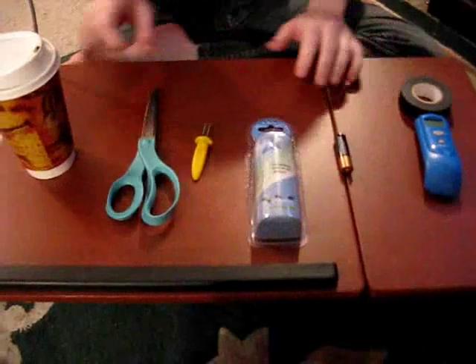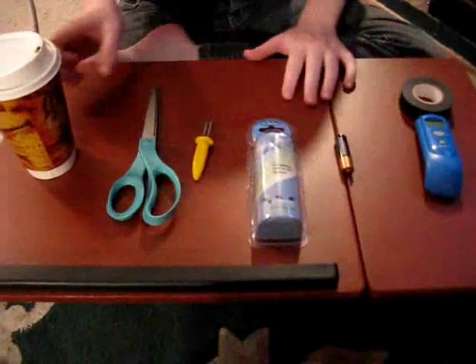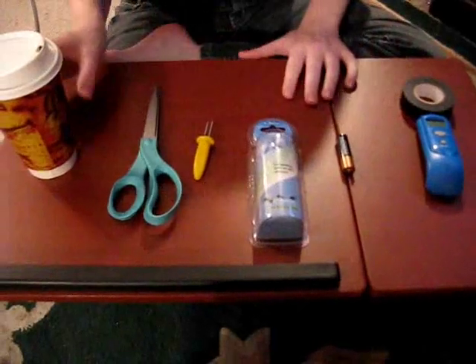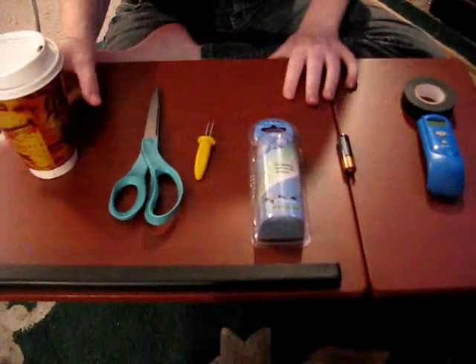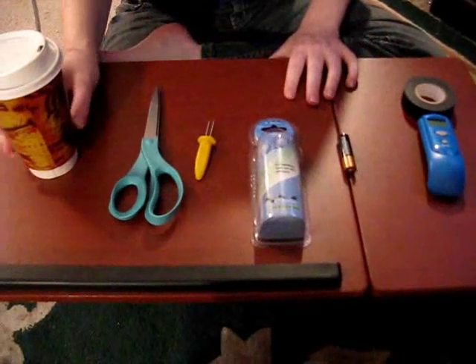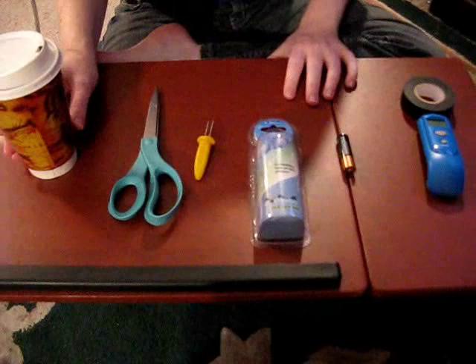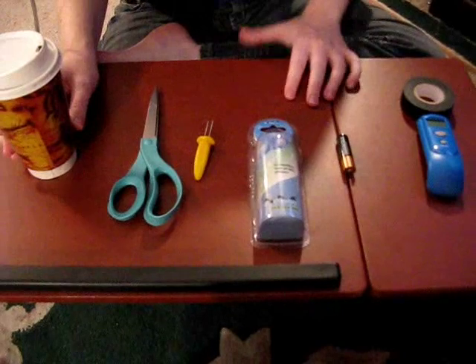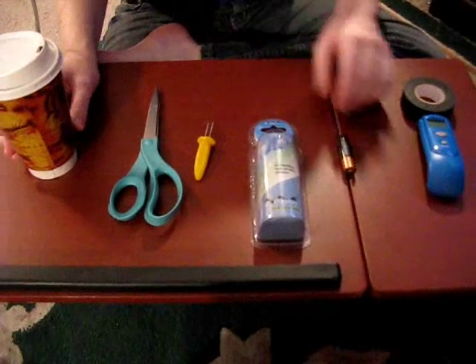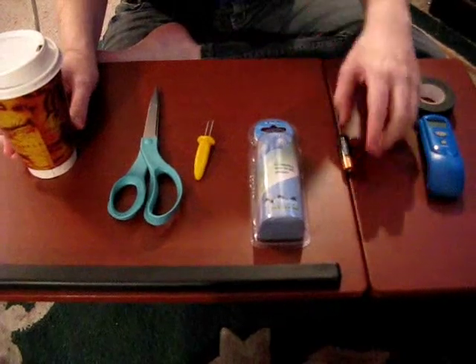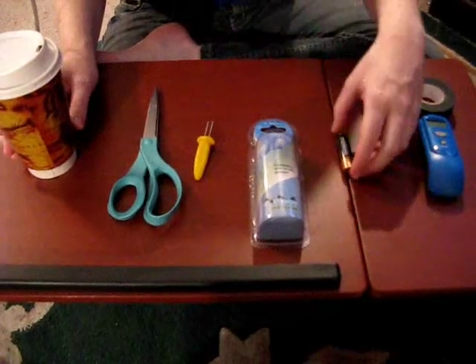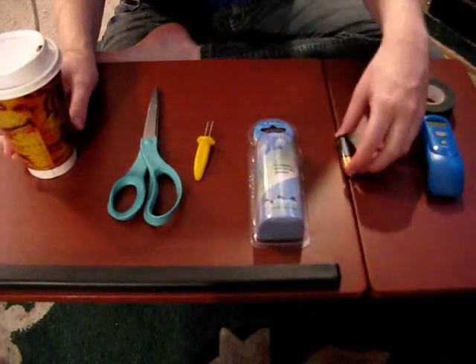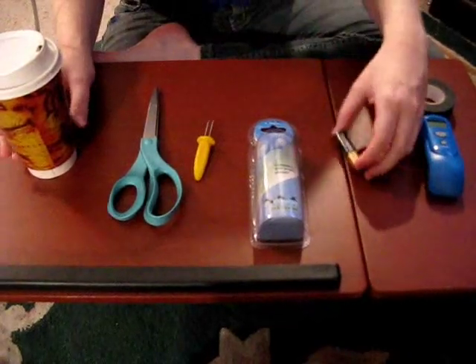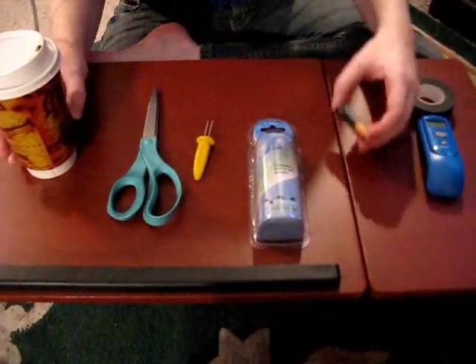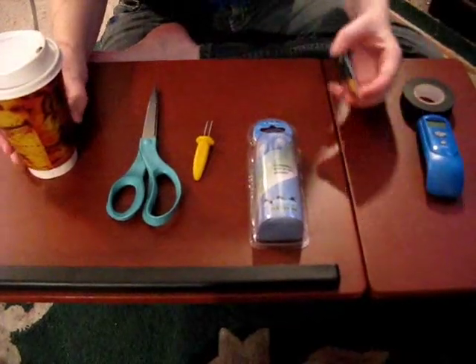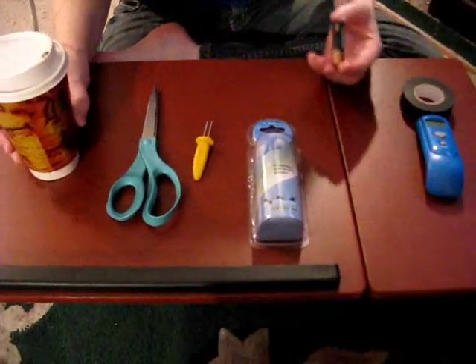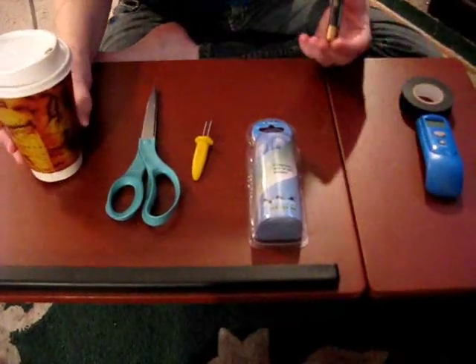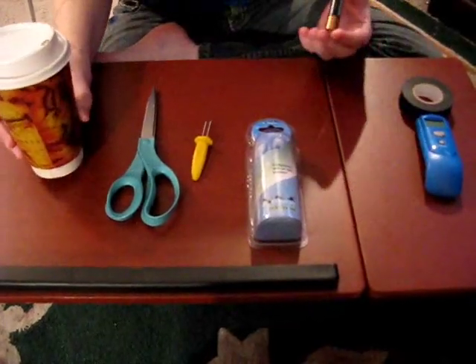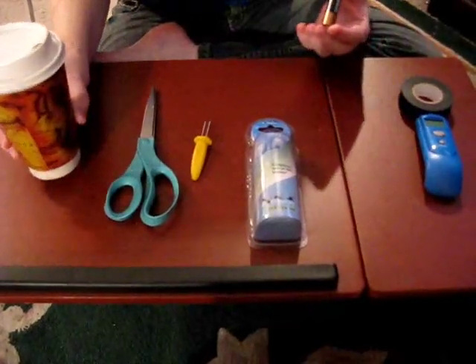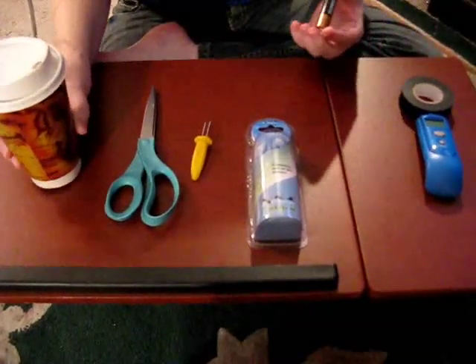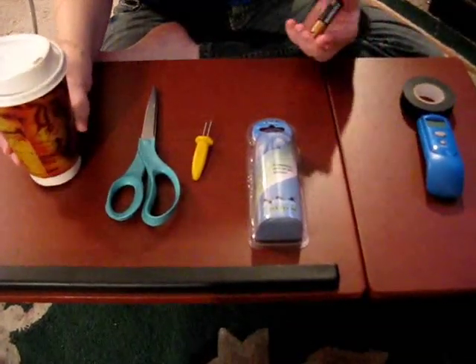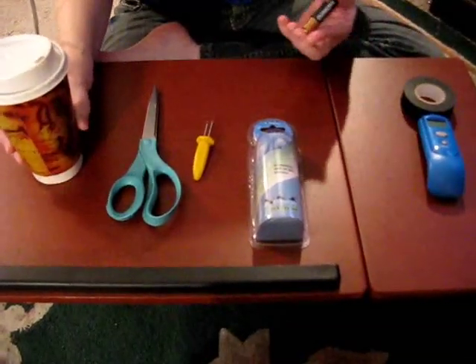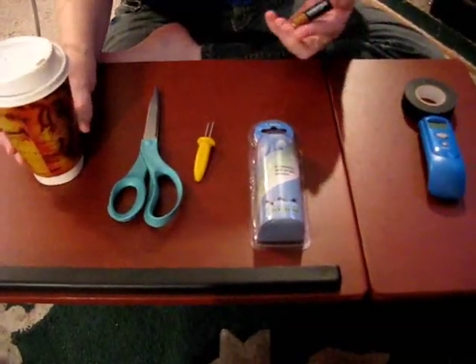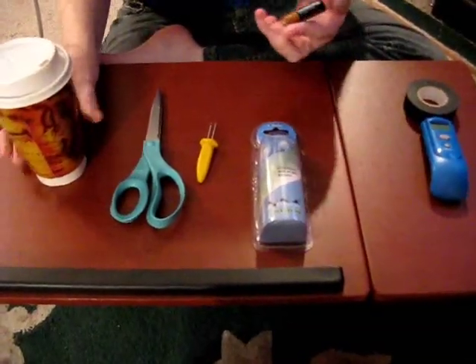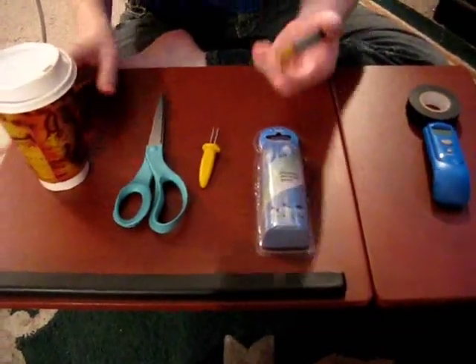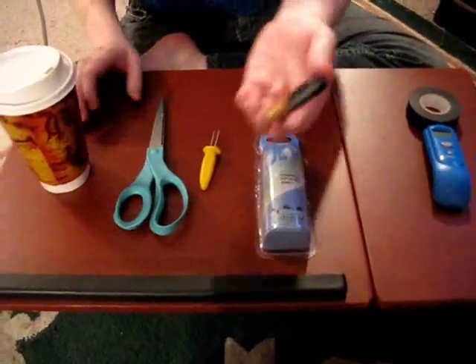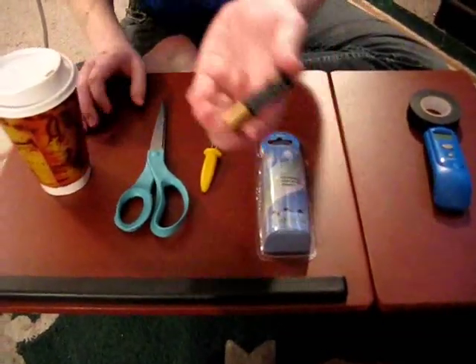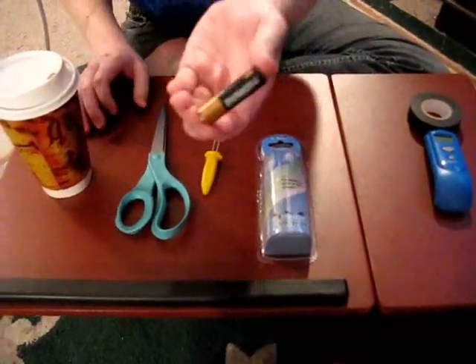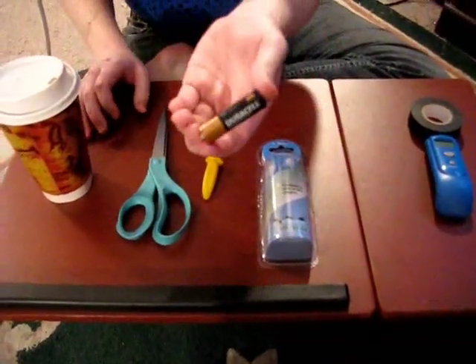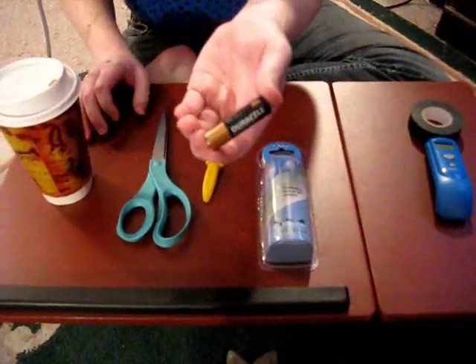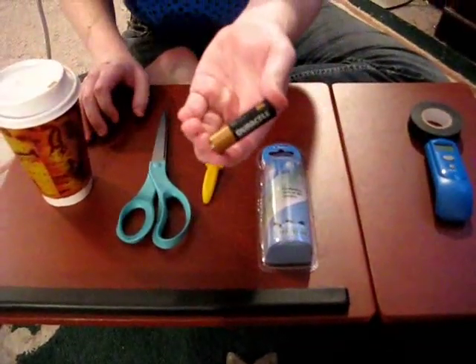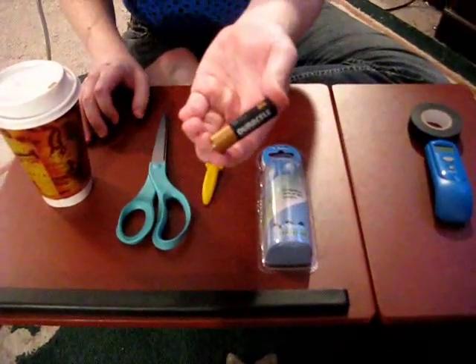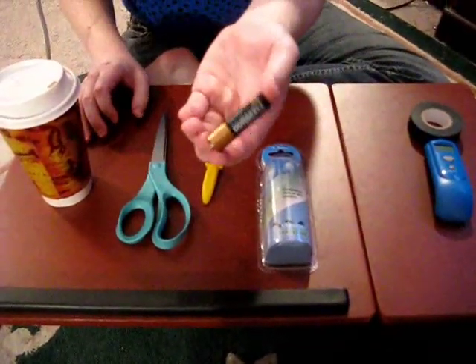Today I'm going to show you how to heat up a cold cup of coffee using a Duracell battery.